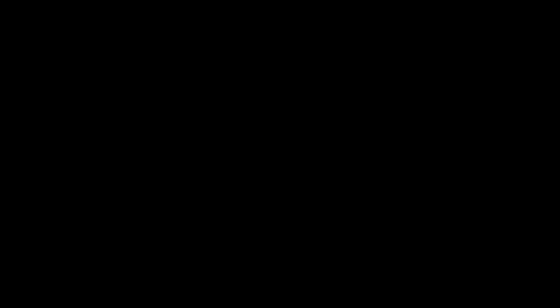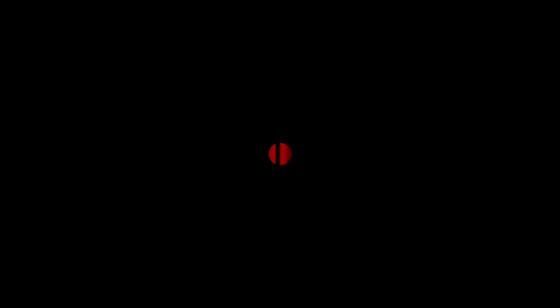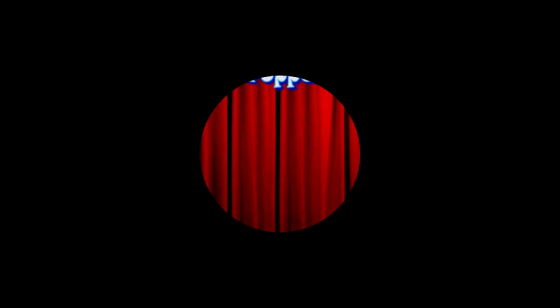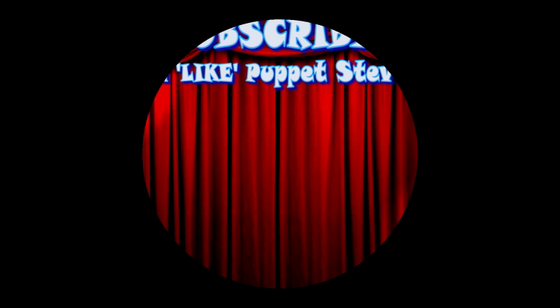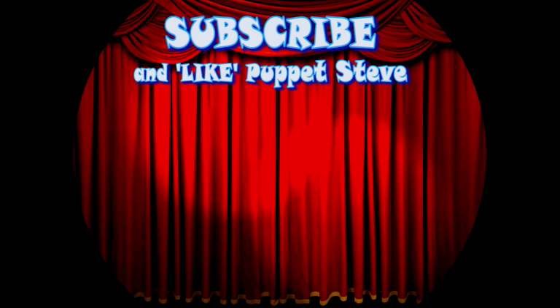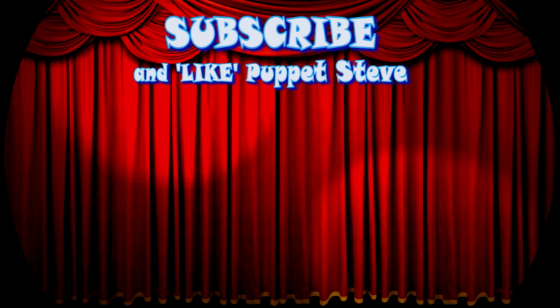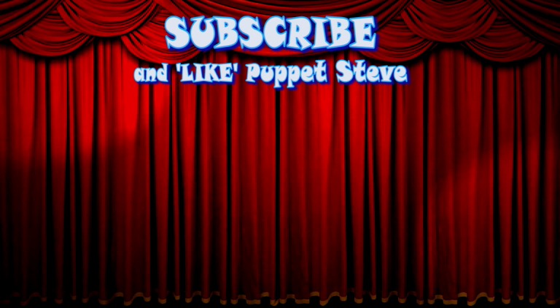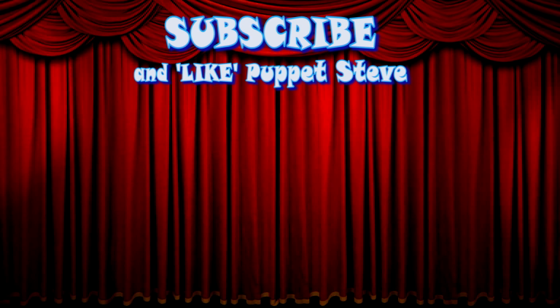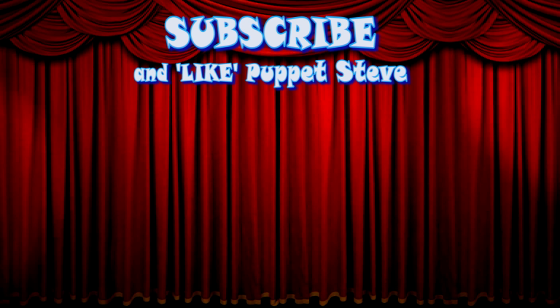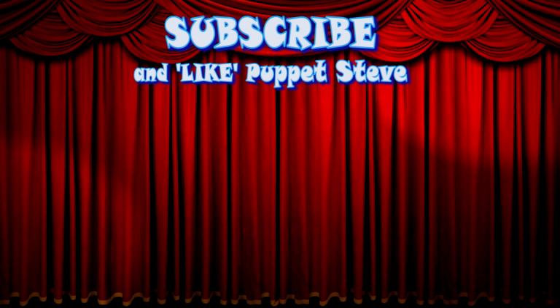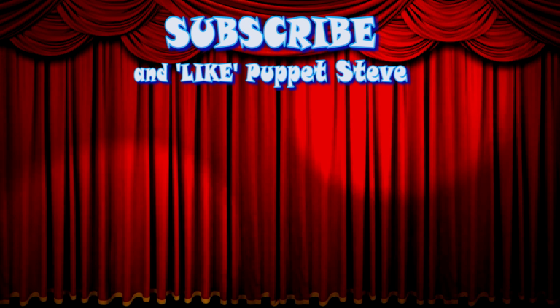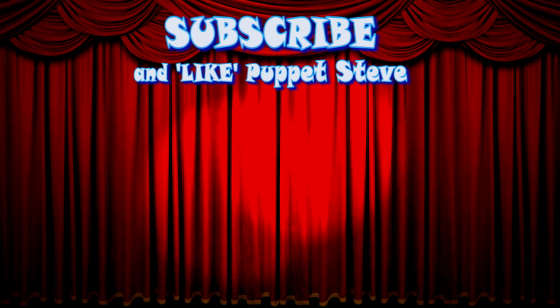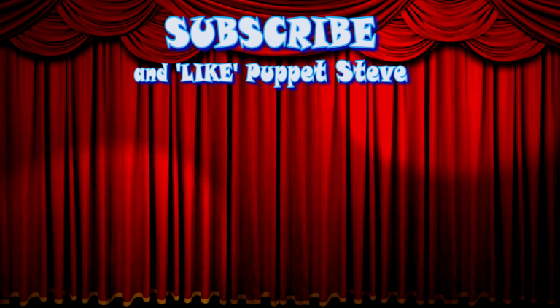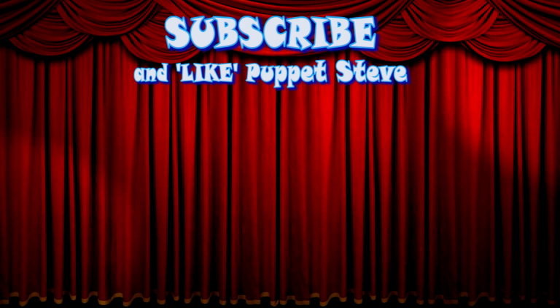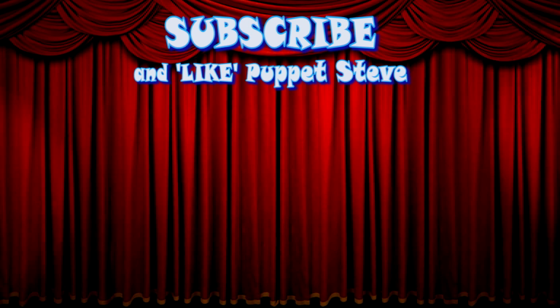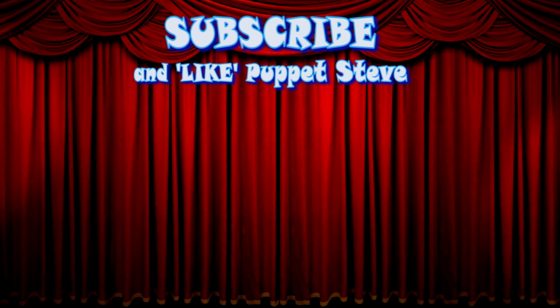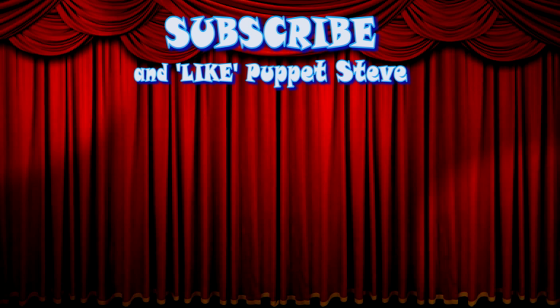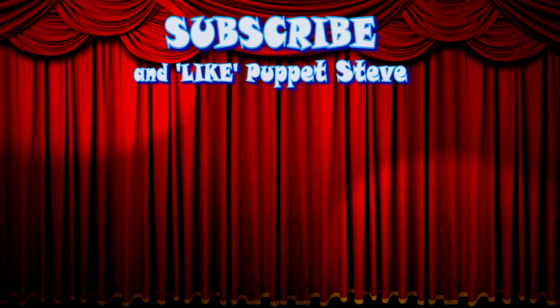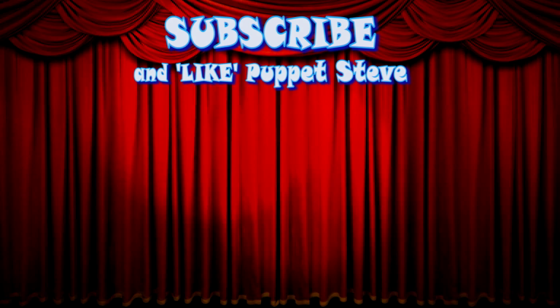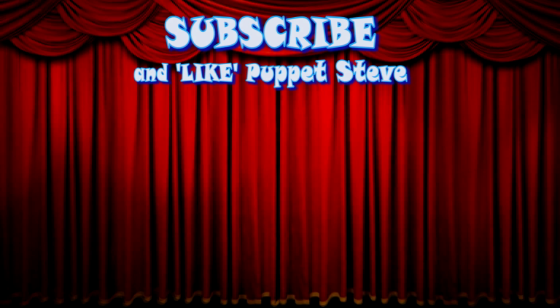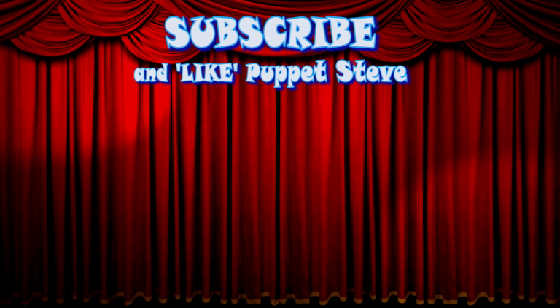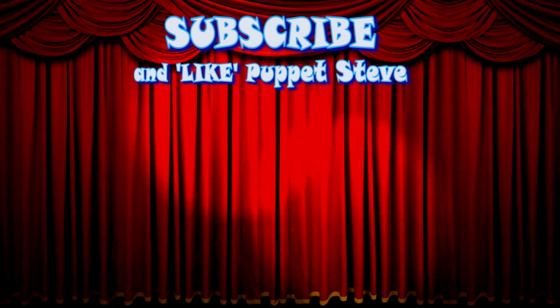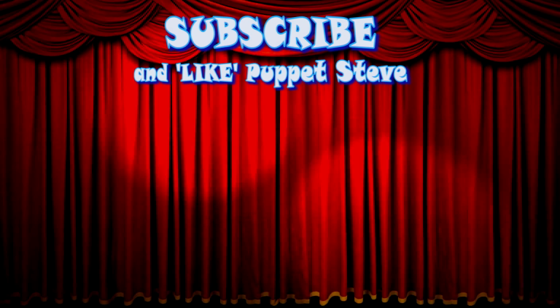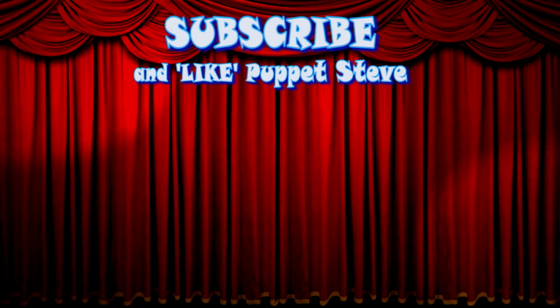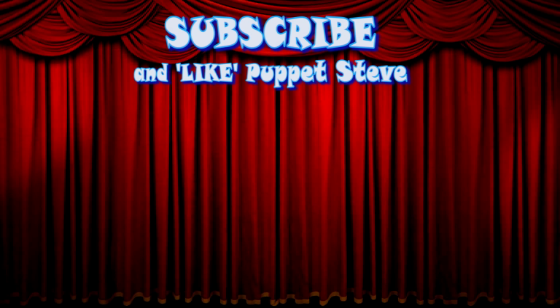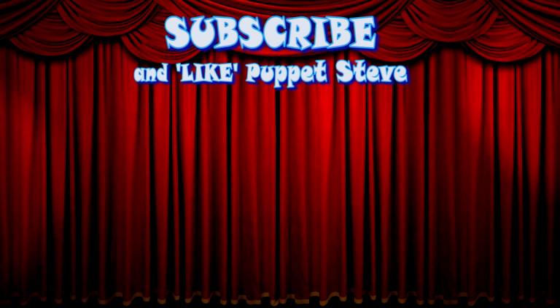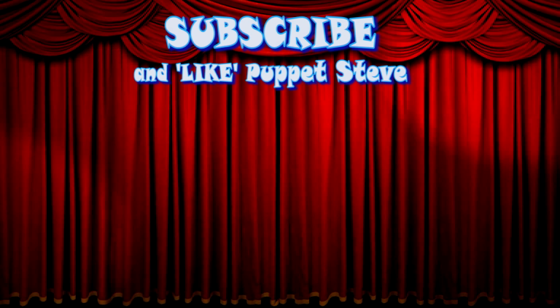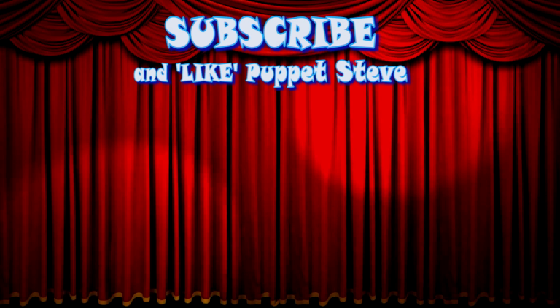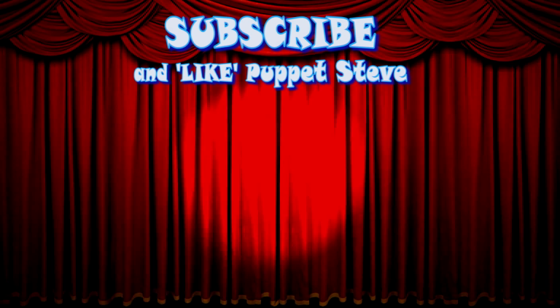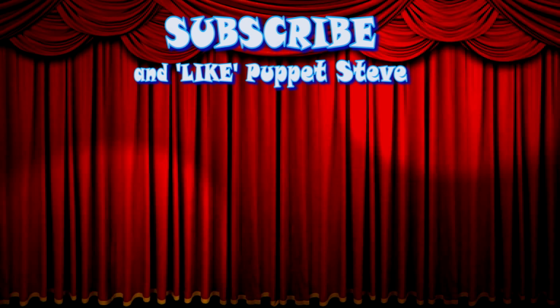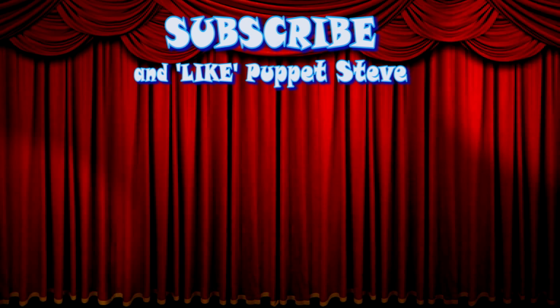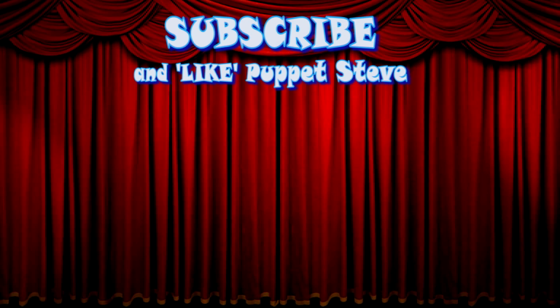Hey kids! Make sure you subscribe to this channel, and make sure to check out all our other videos, because they are awesome!